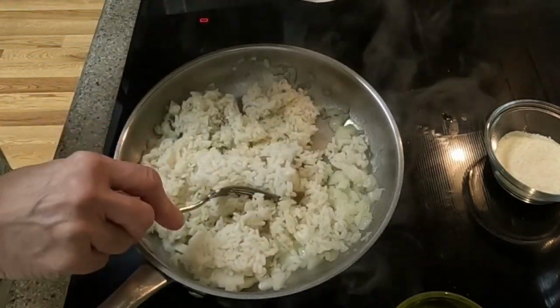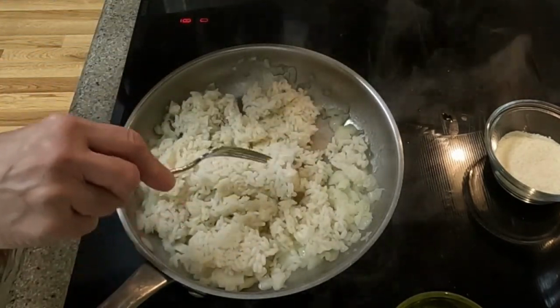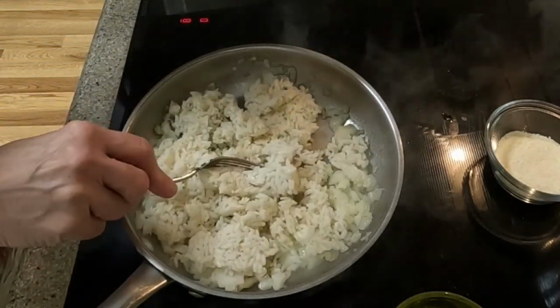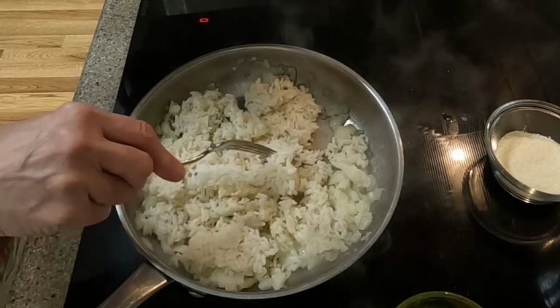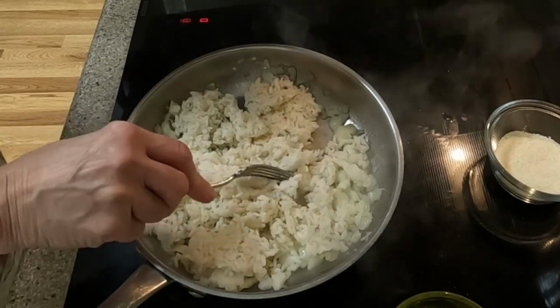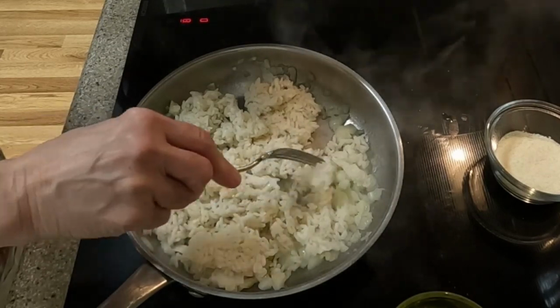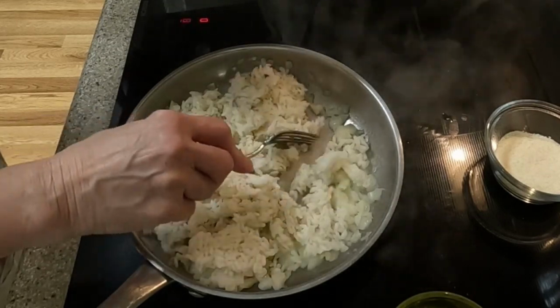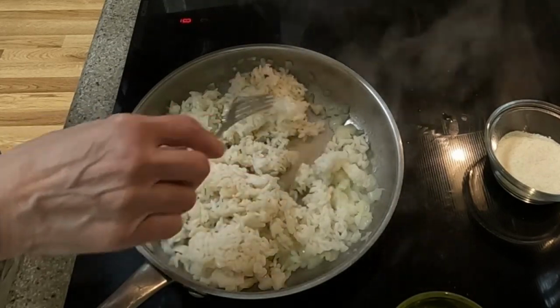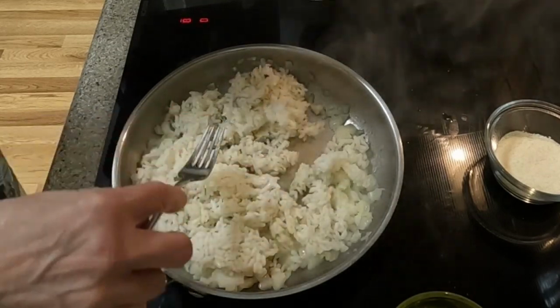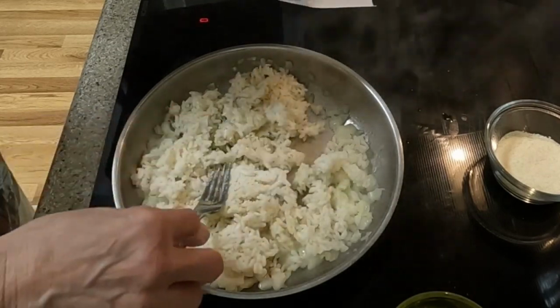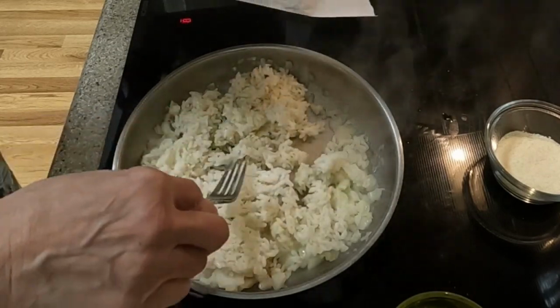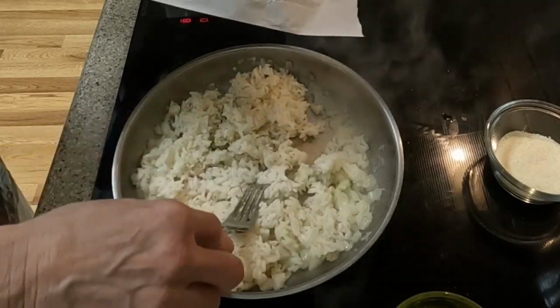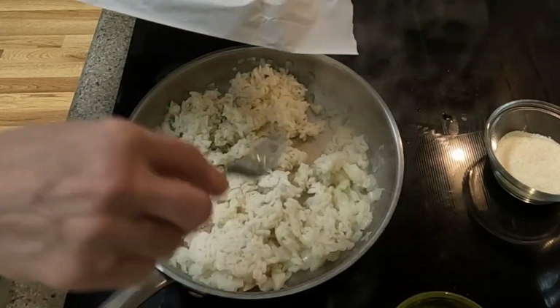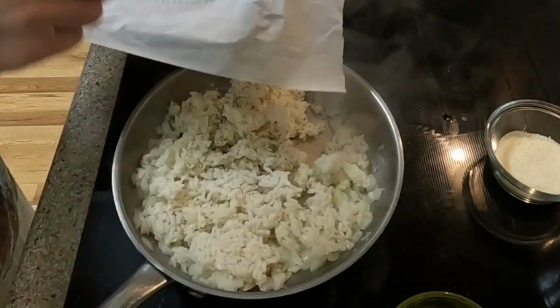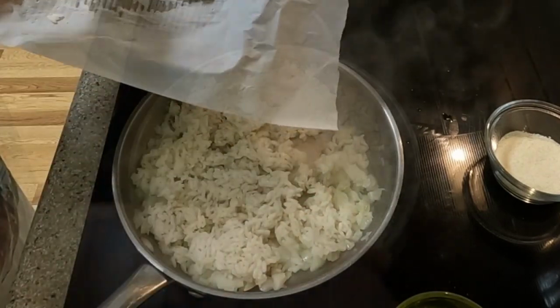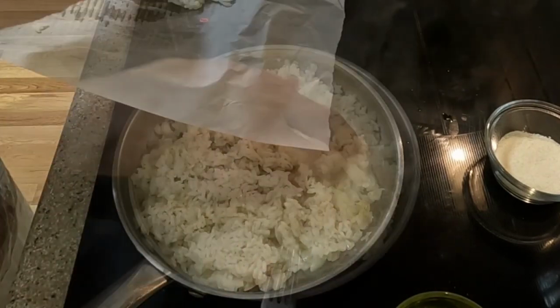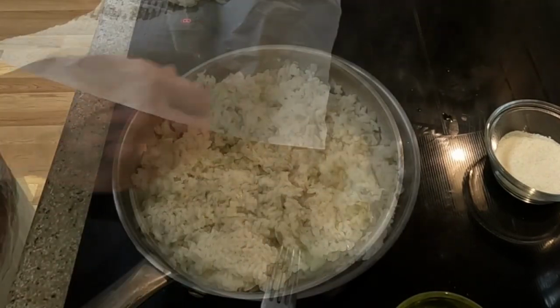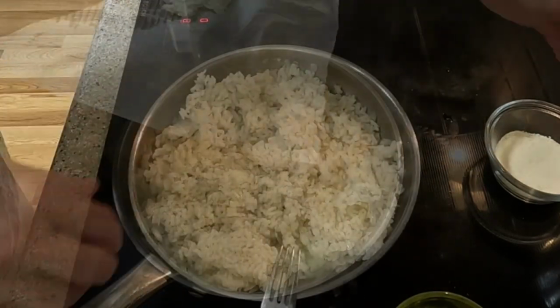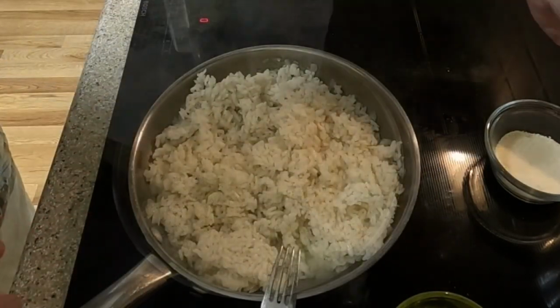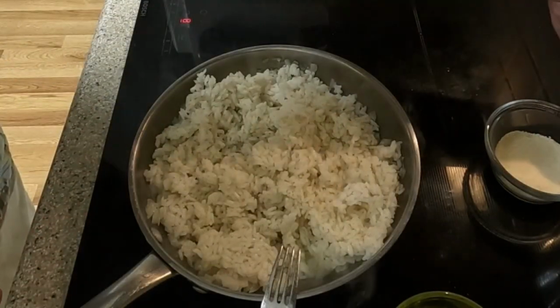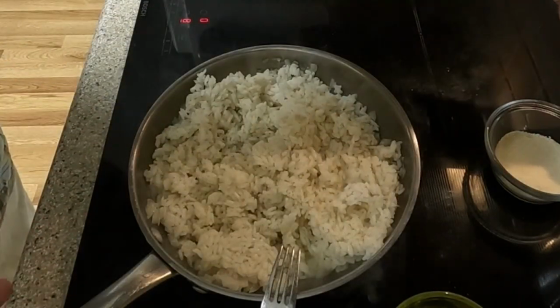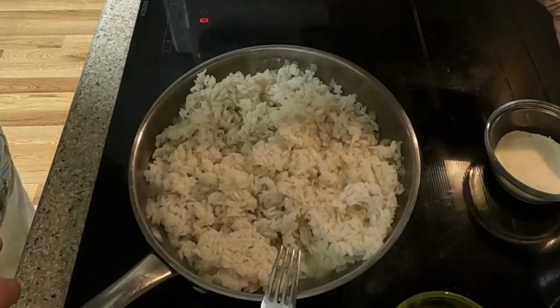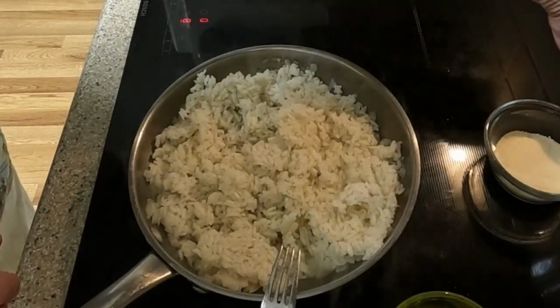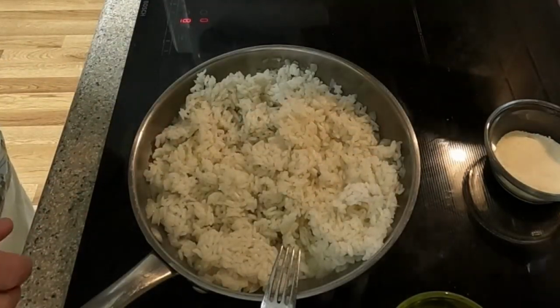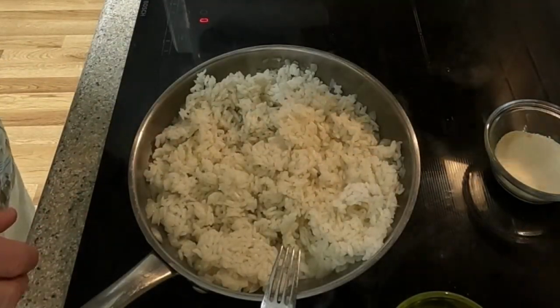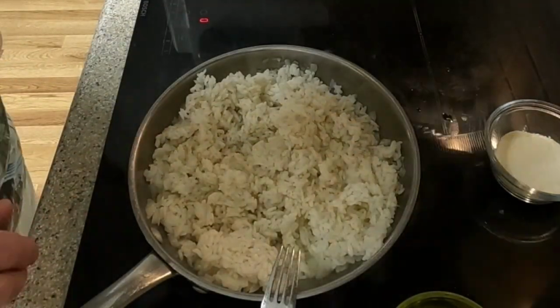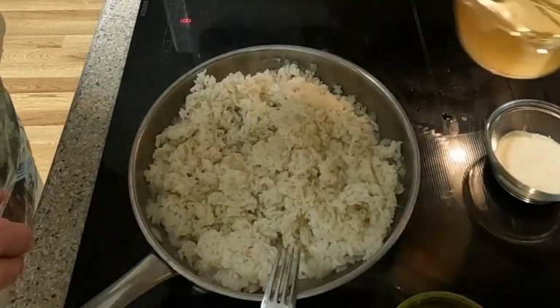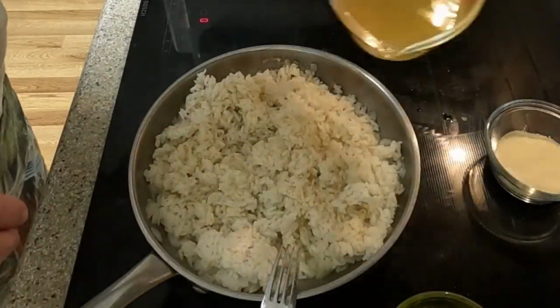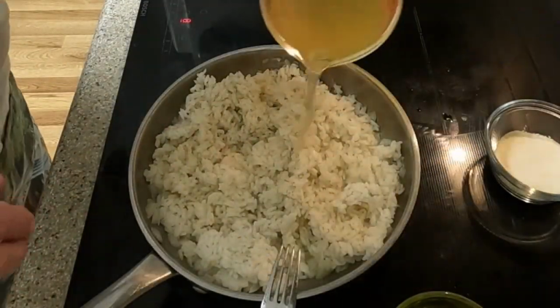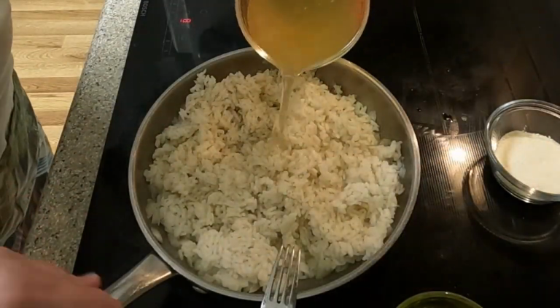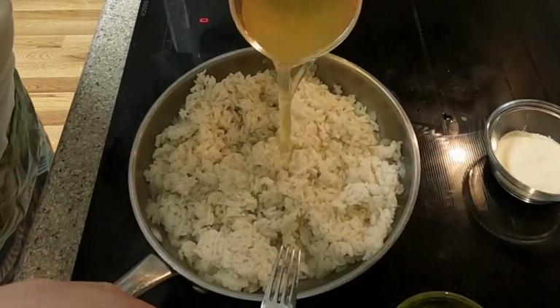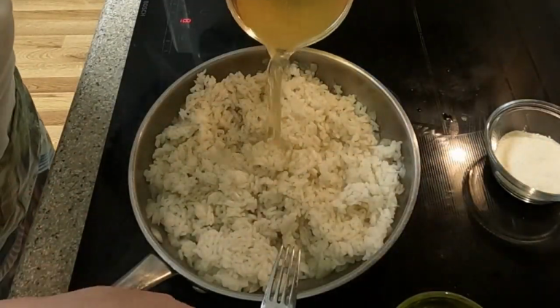I slowly add the arborio rice and incorporate it into the sautéed onions. After about two minutes I begin to add the other ingredients.